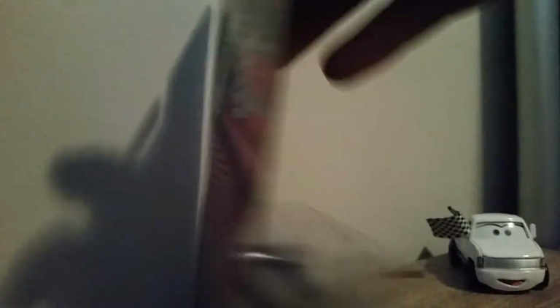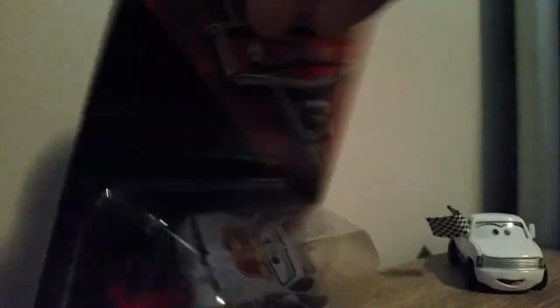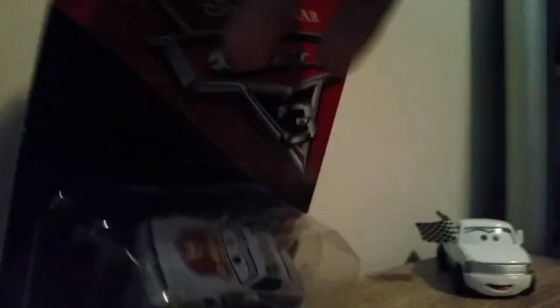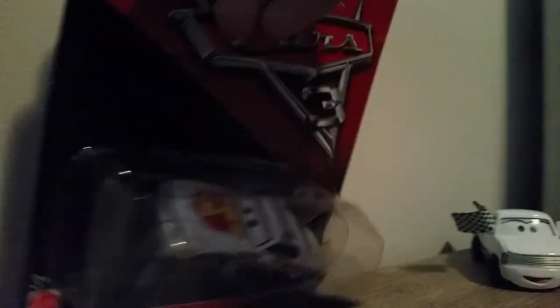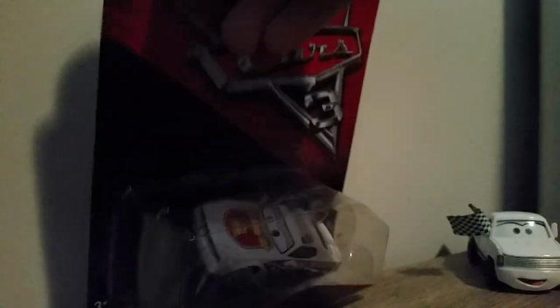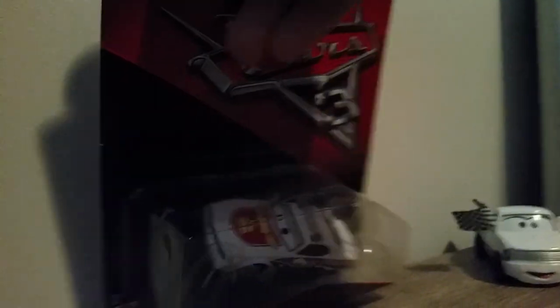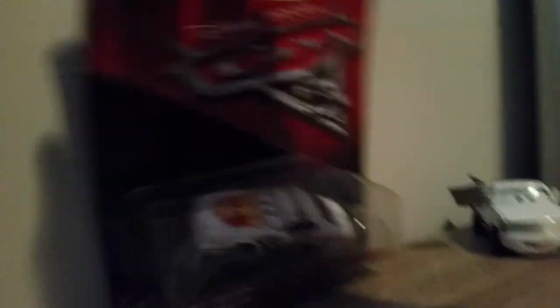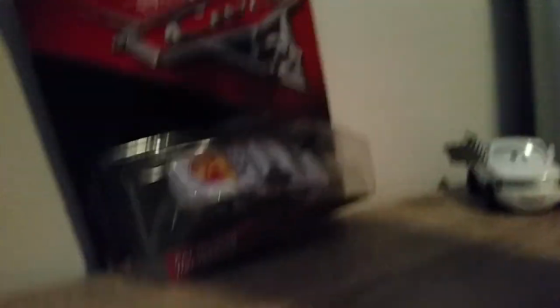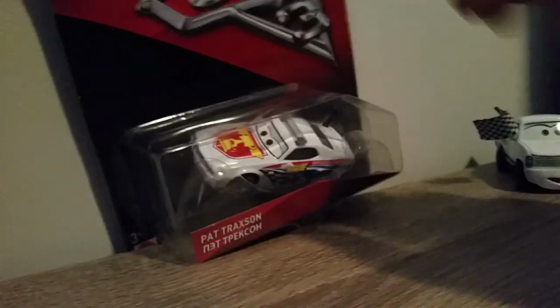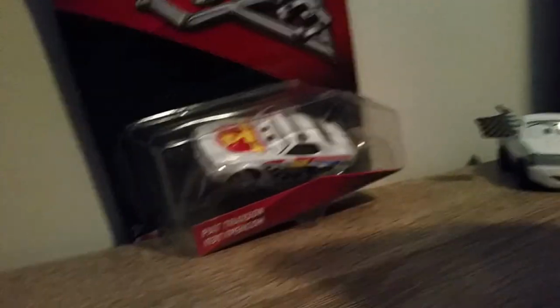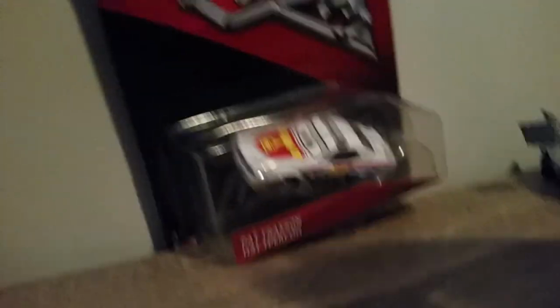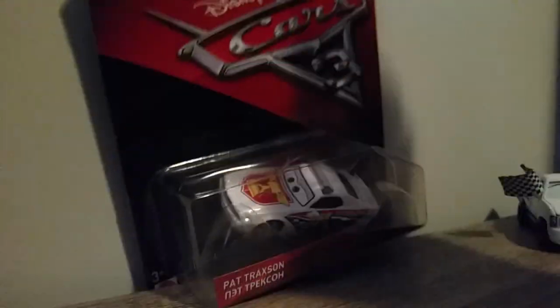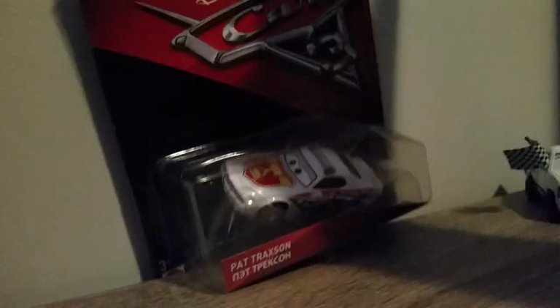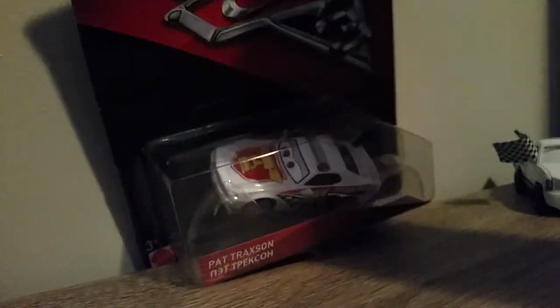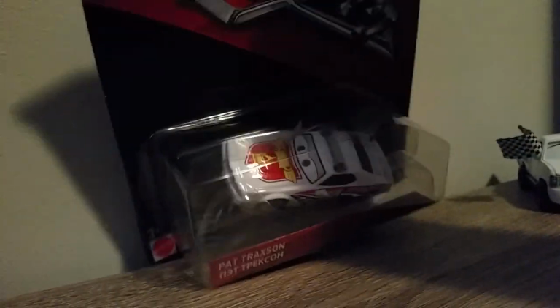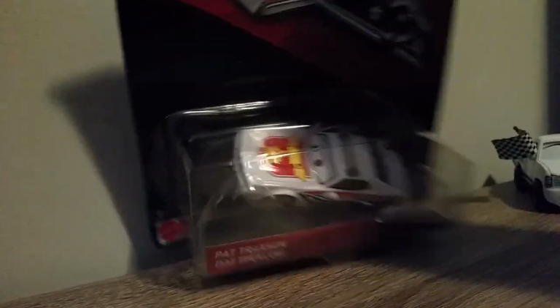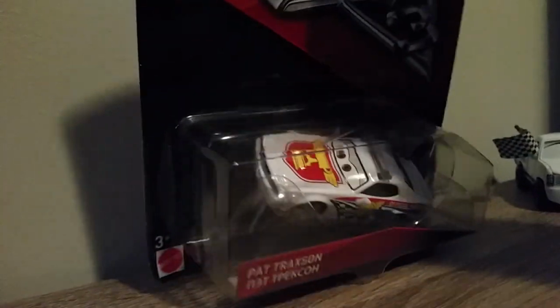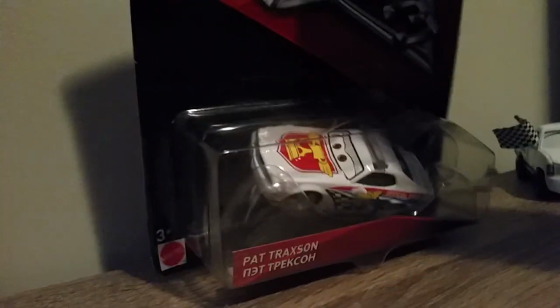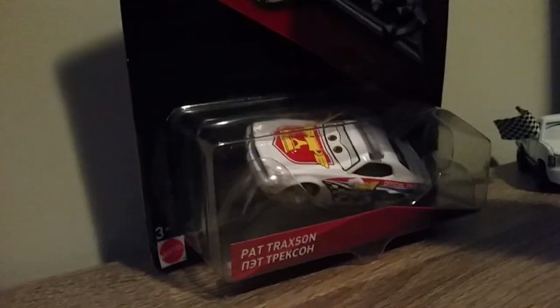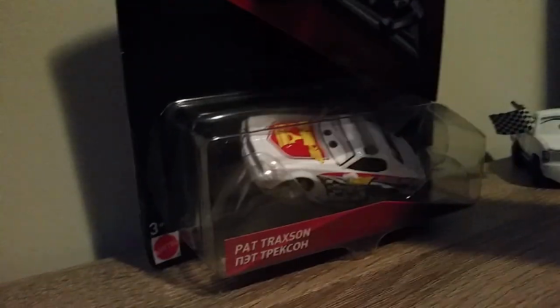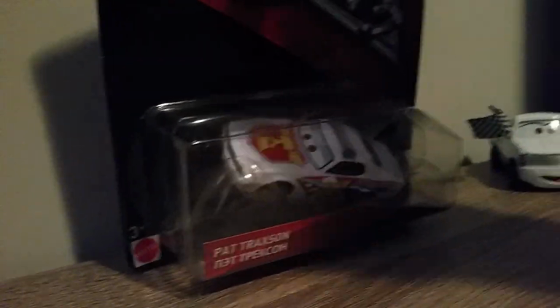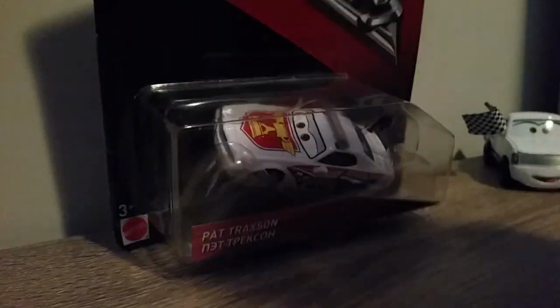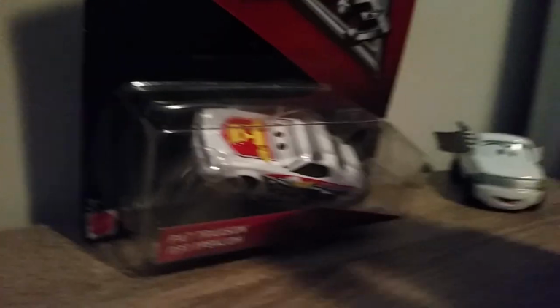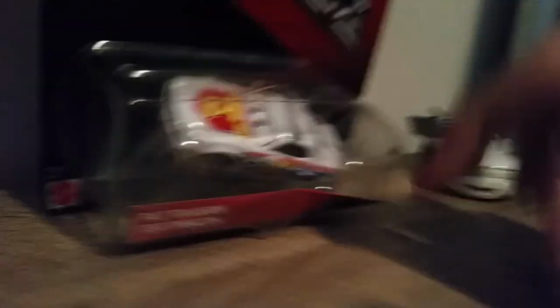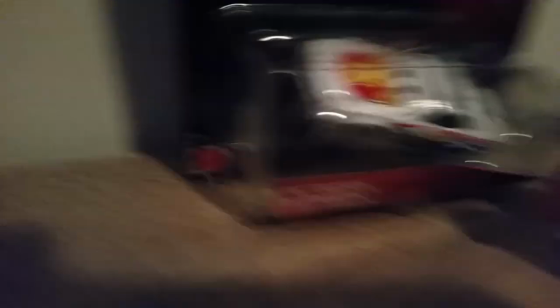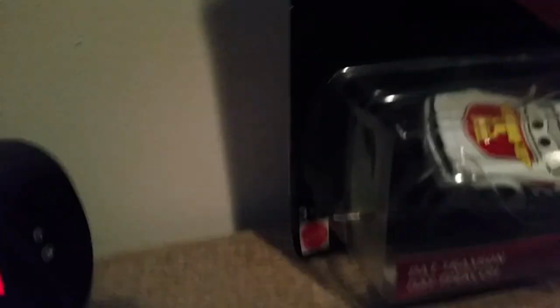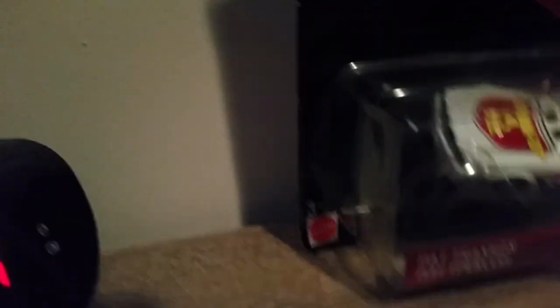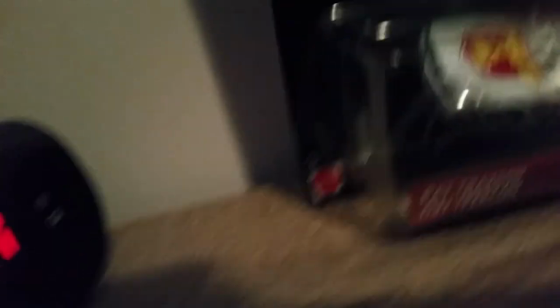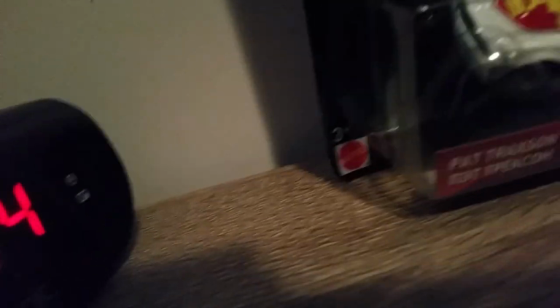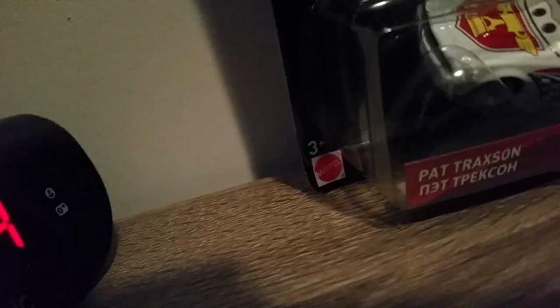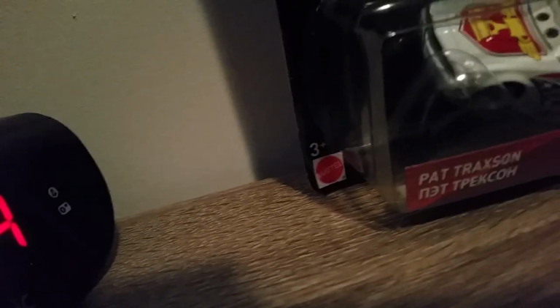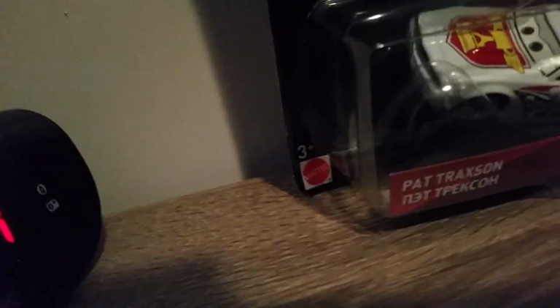Anyways, that was quick — so let's take a look at the actual diecast.